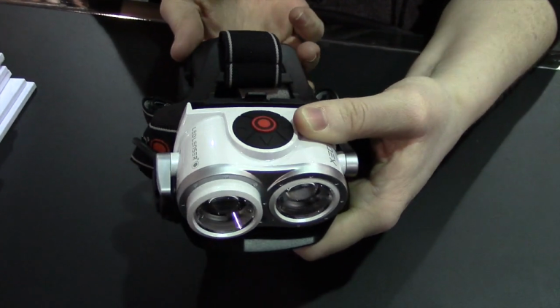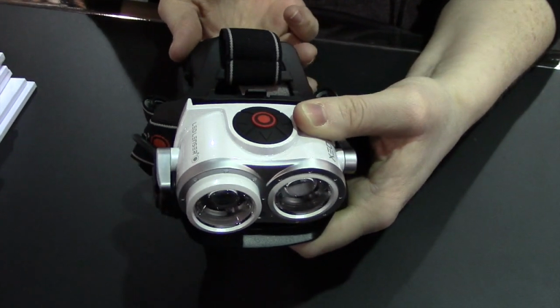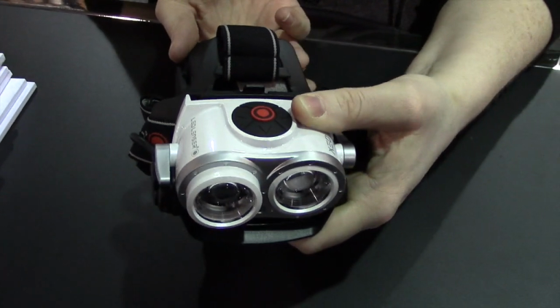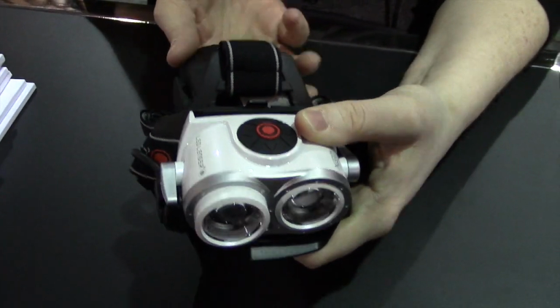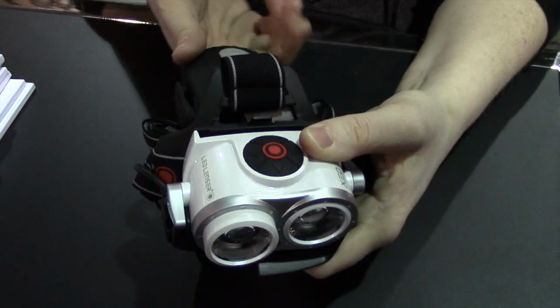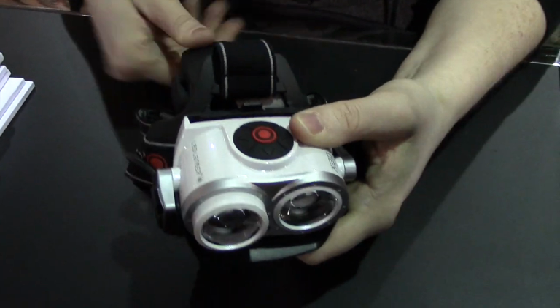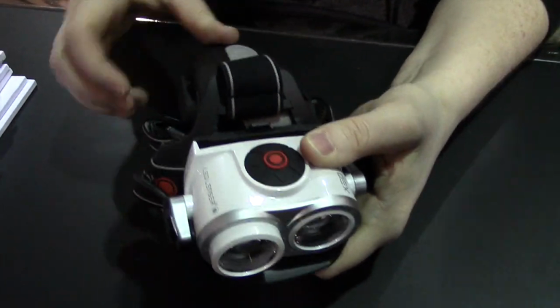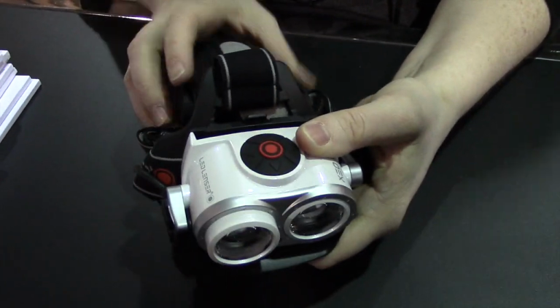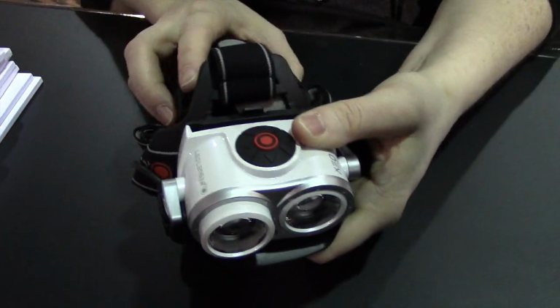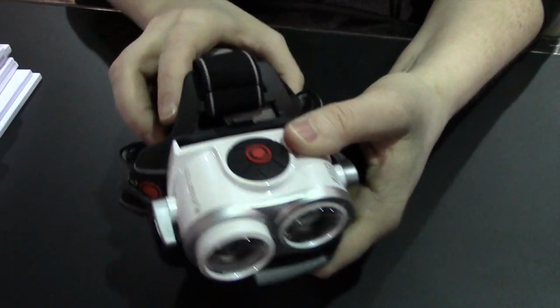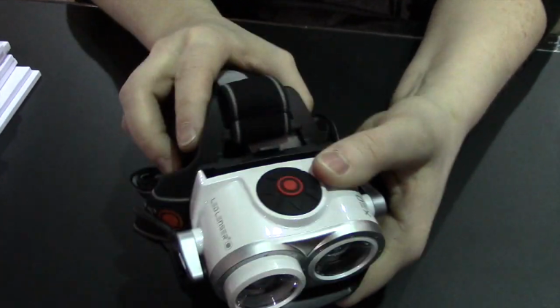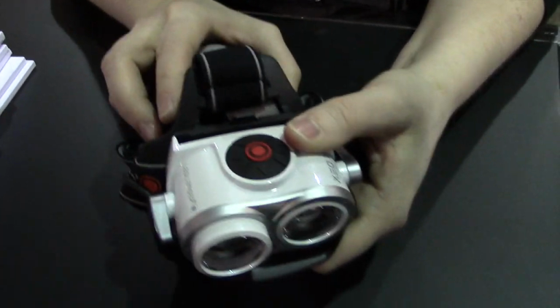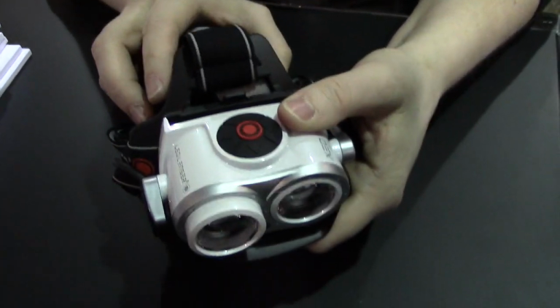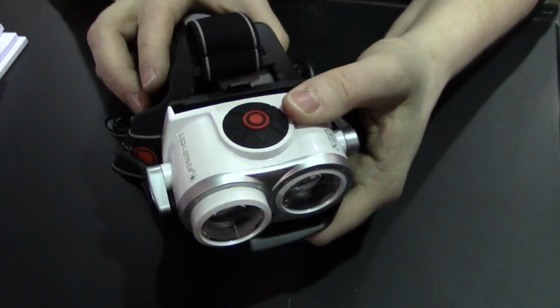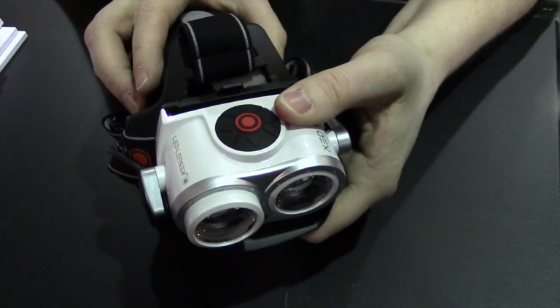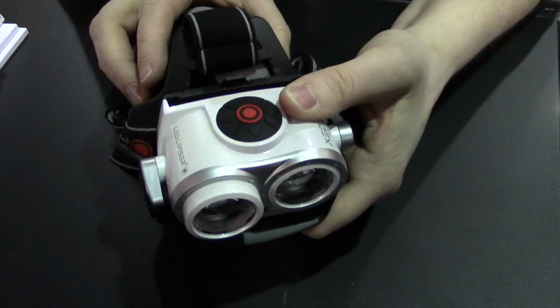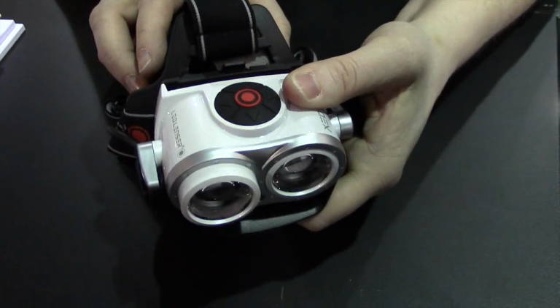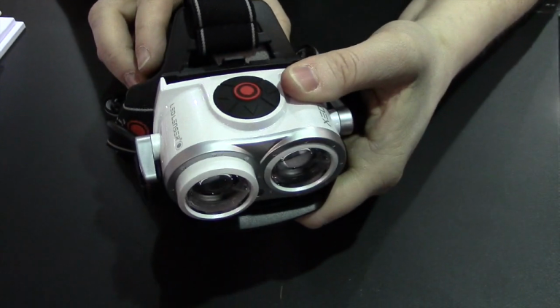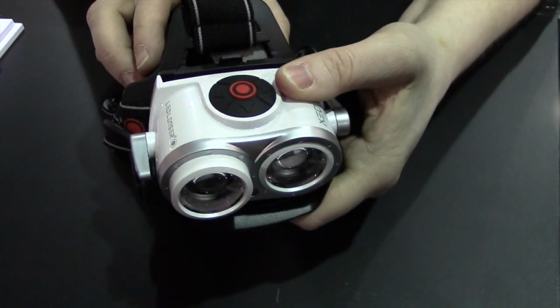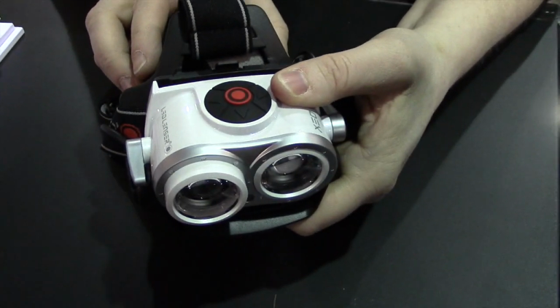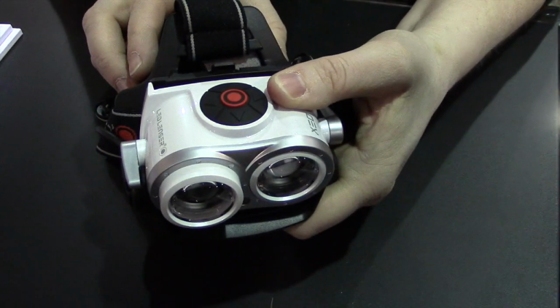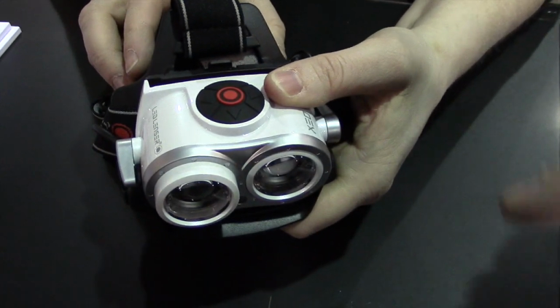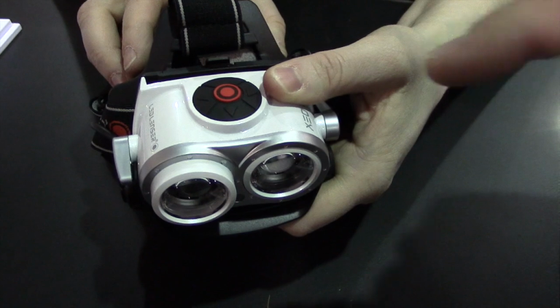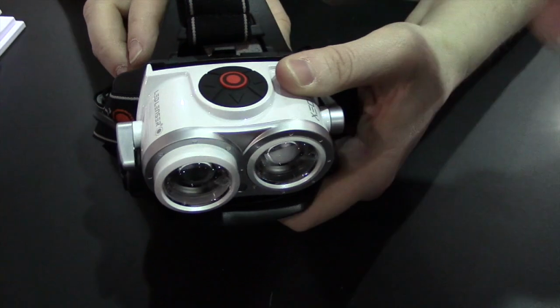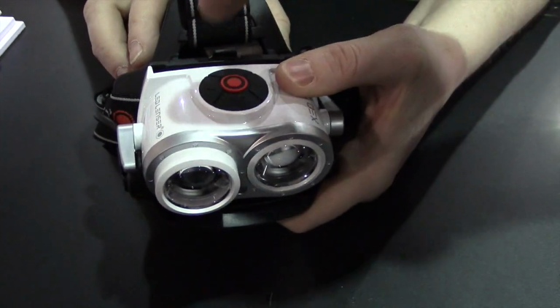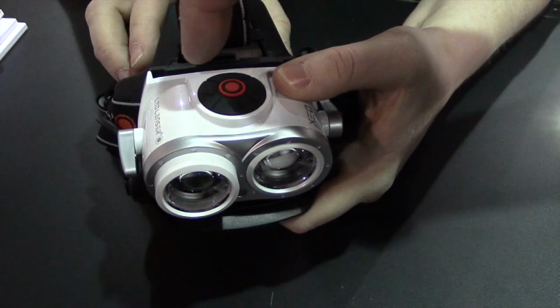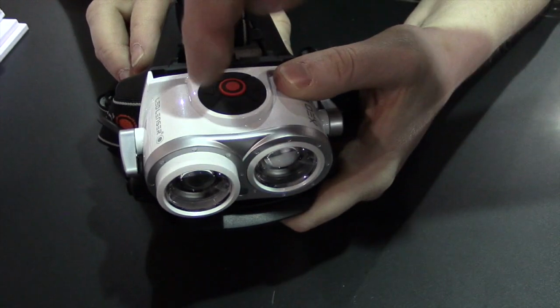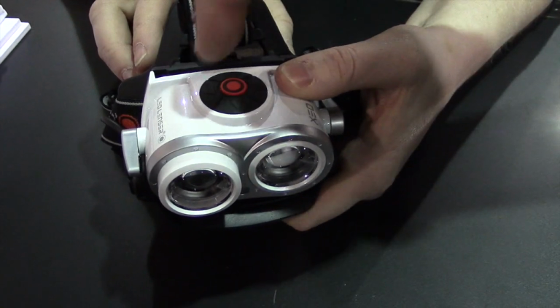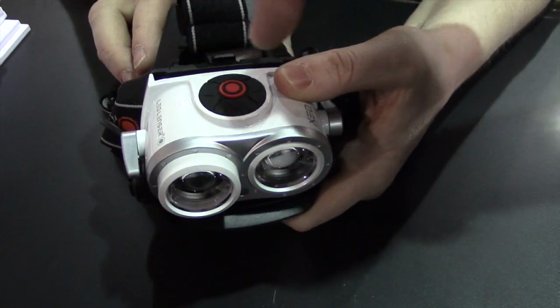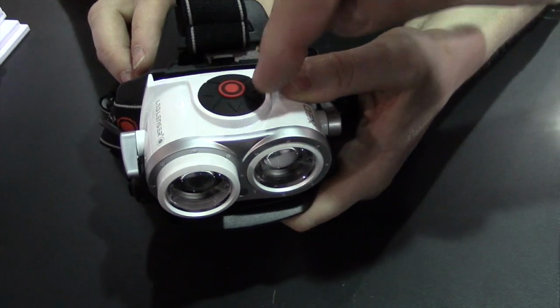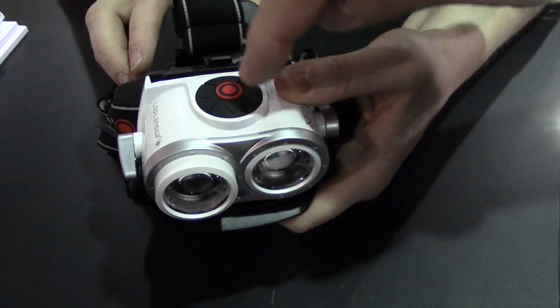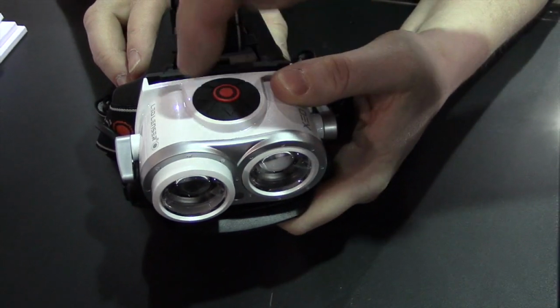This is going to retail for about $350, and the LEDs are controlled on either side.